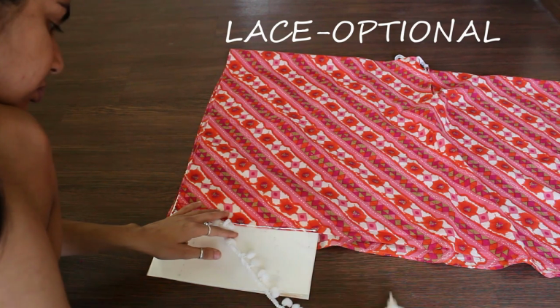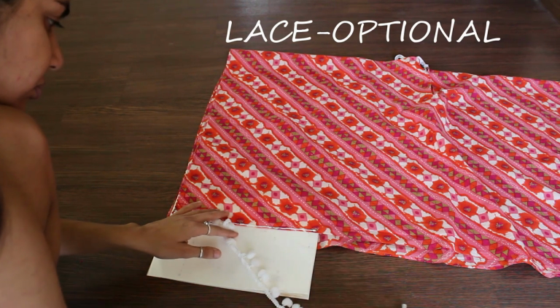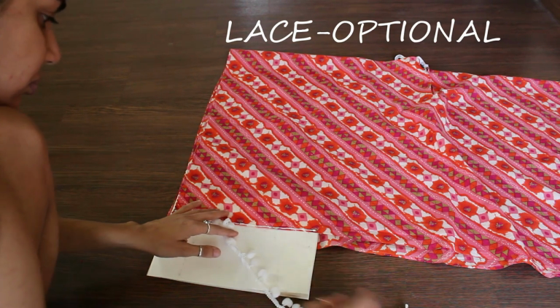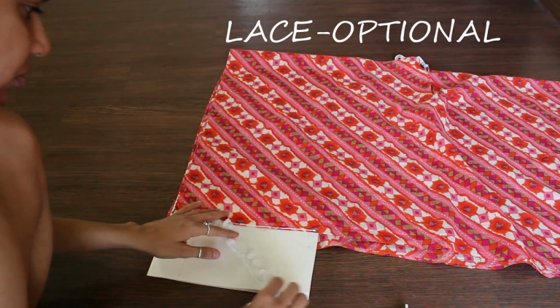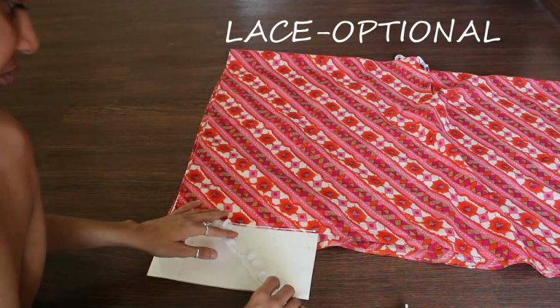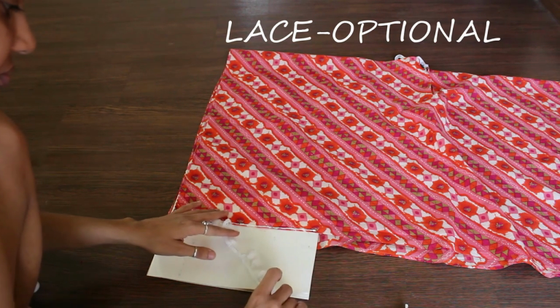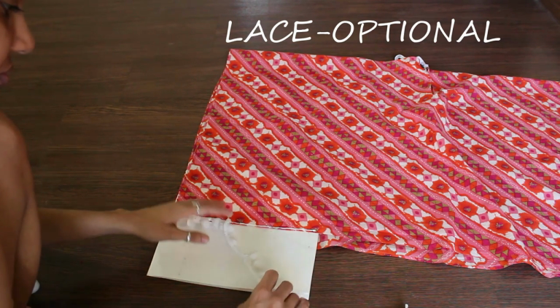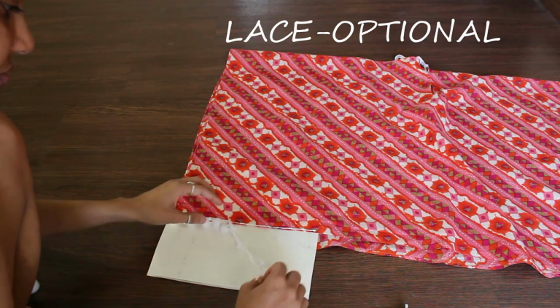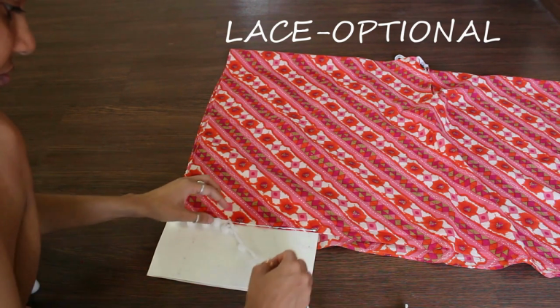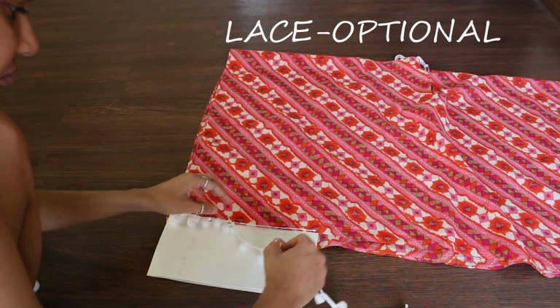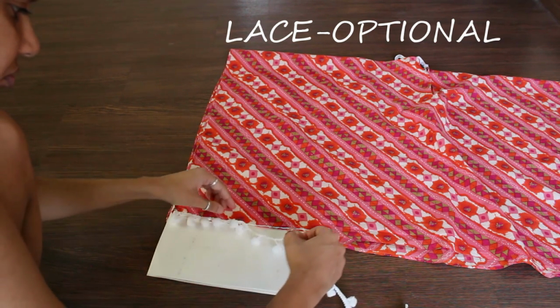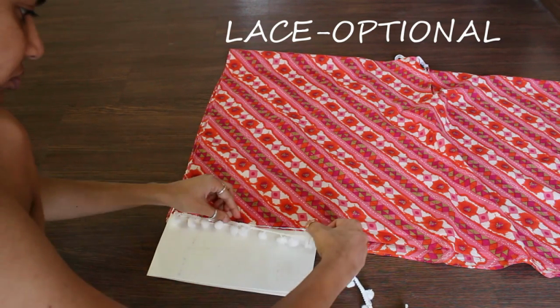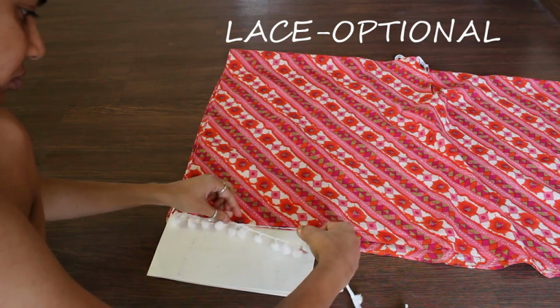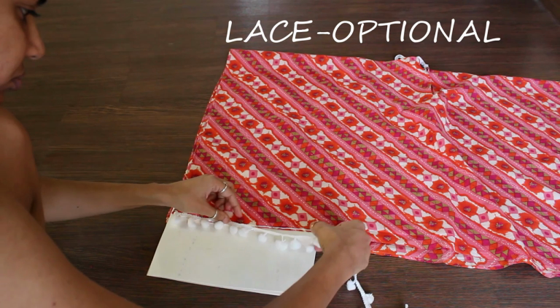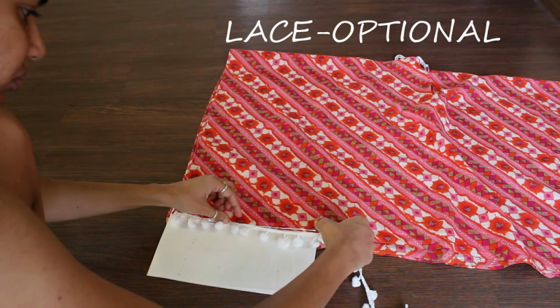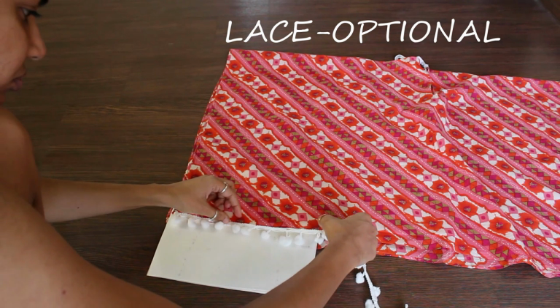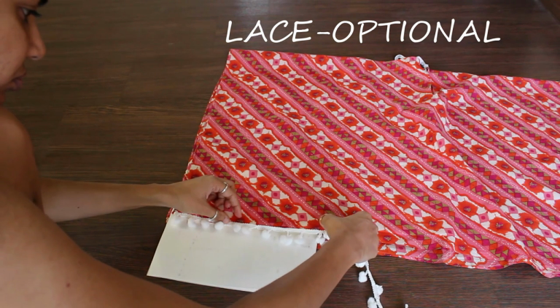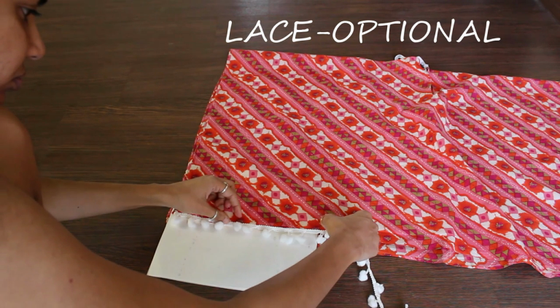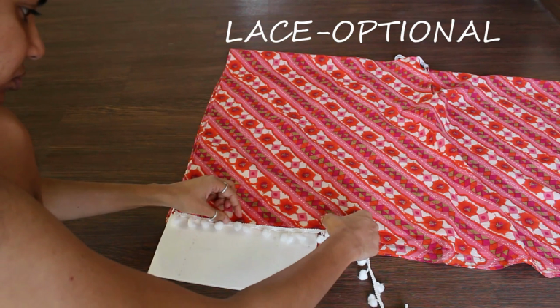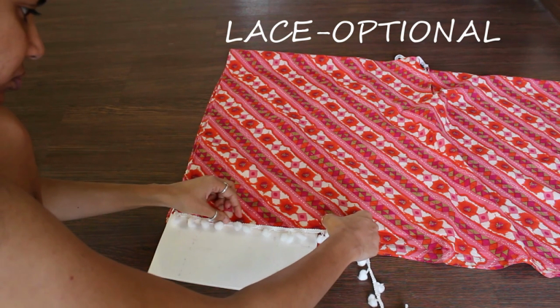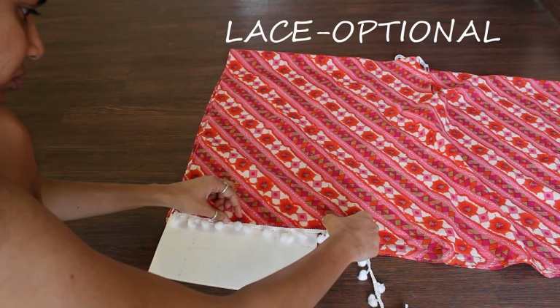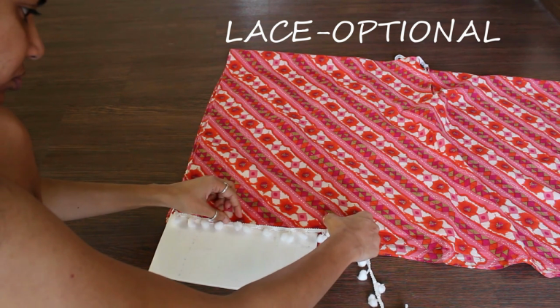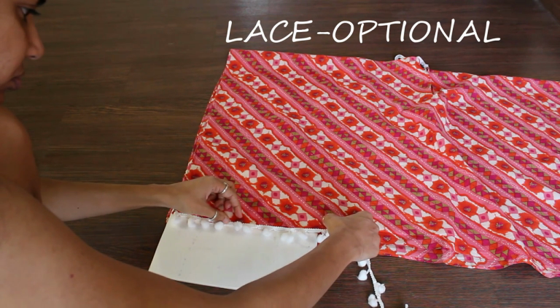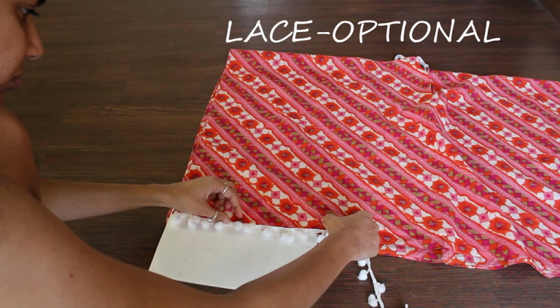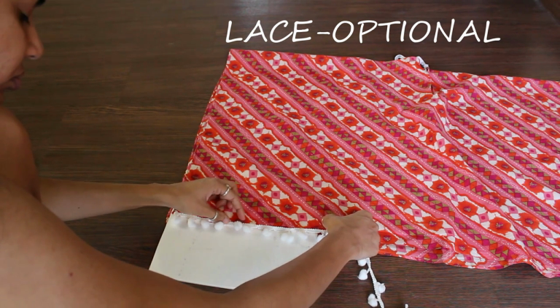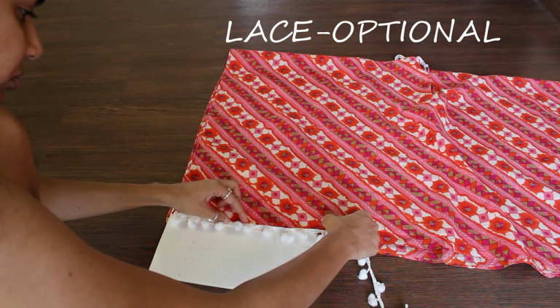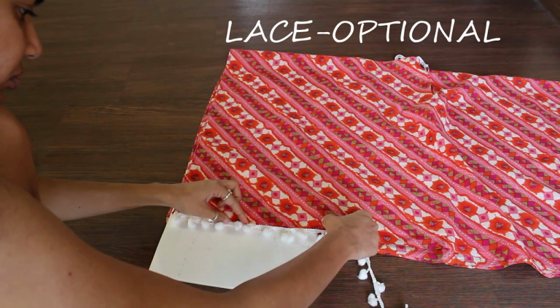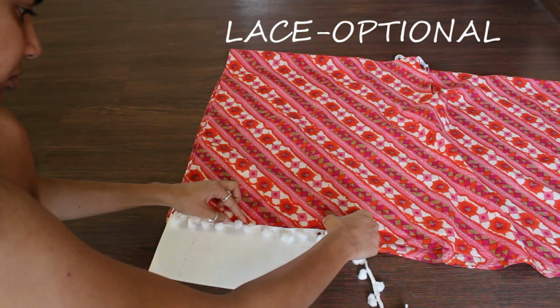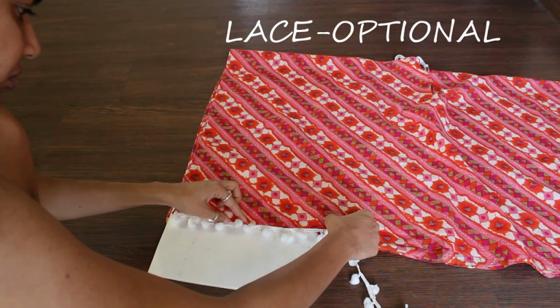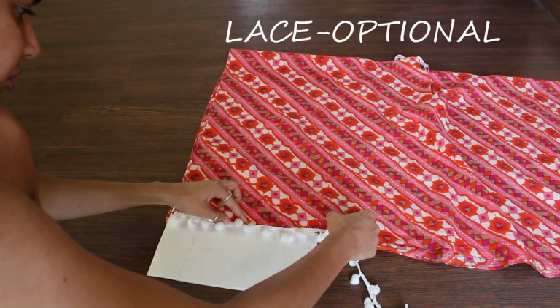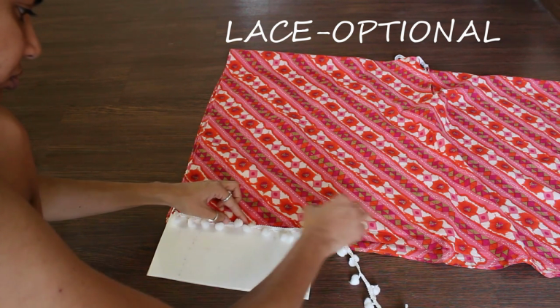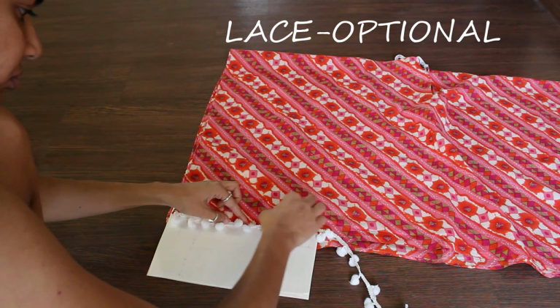It's totally optional, but you can also attach lace on all sides to make it look more cute.